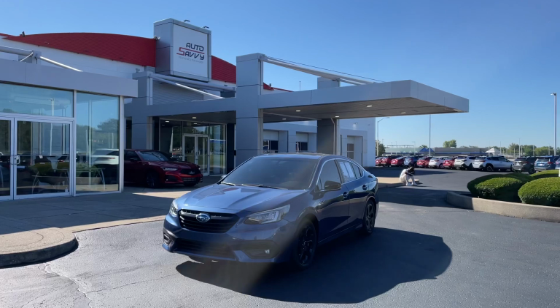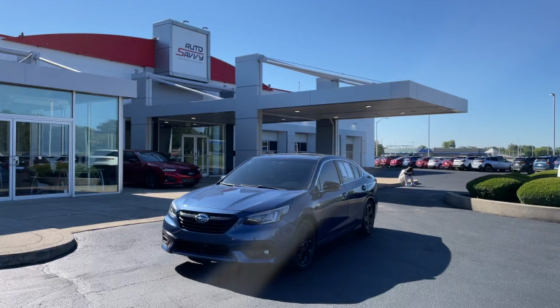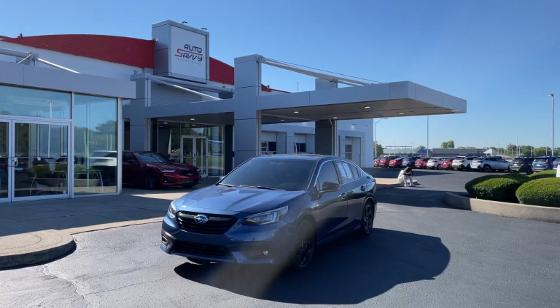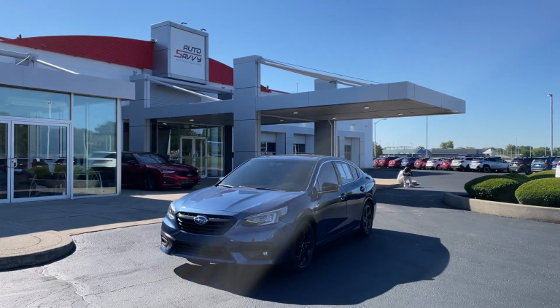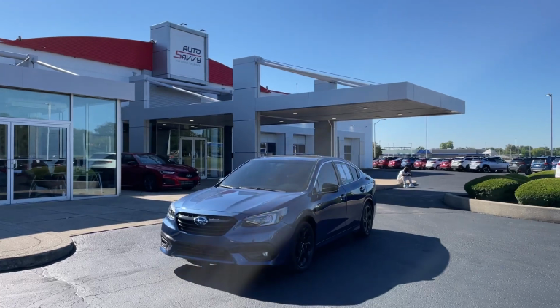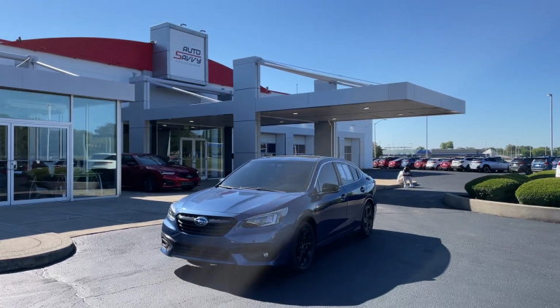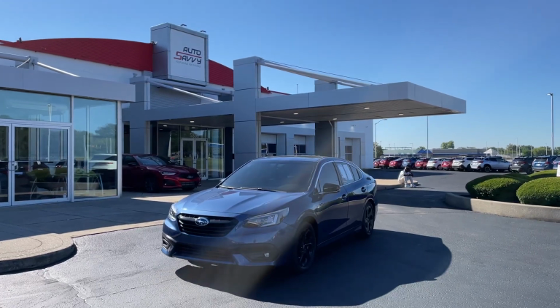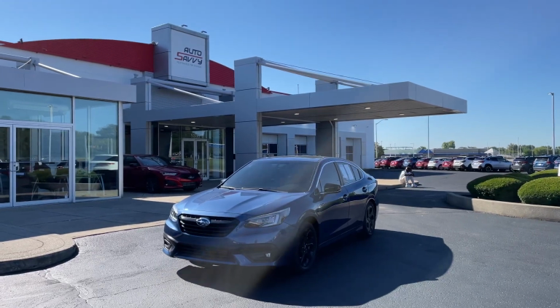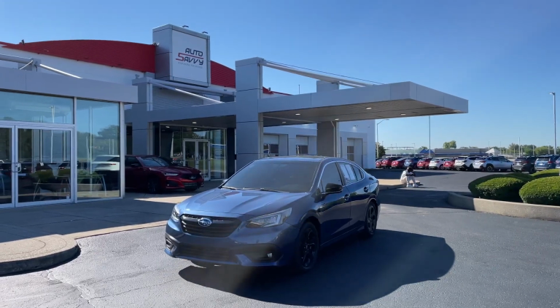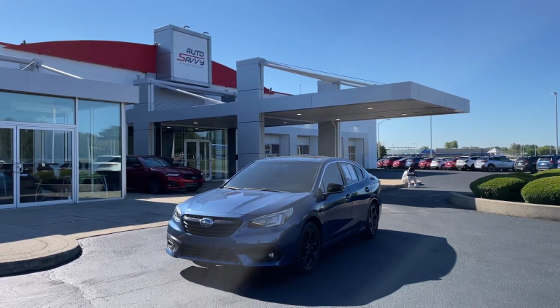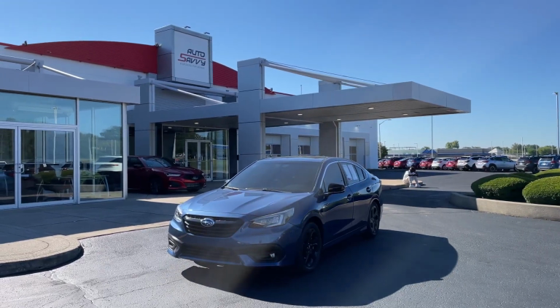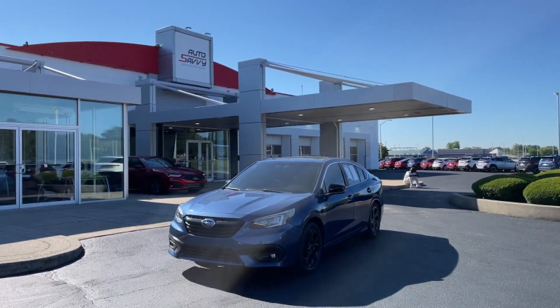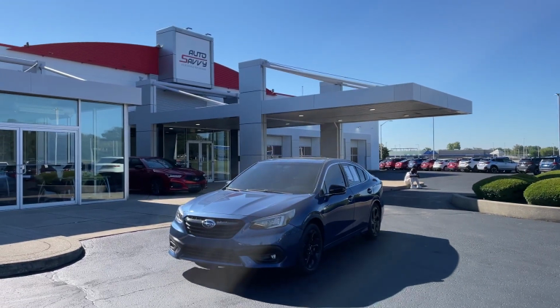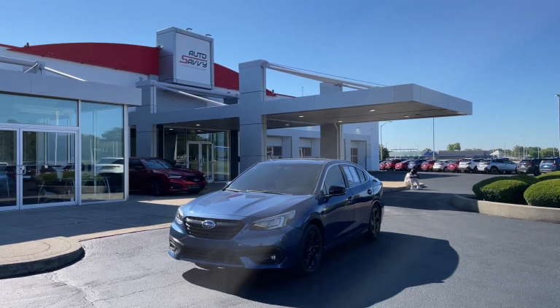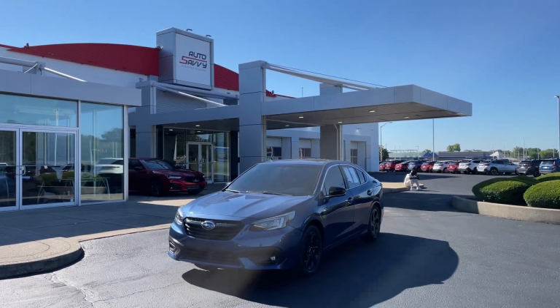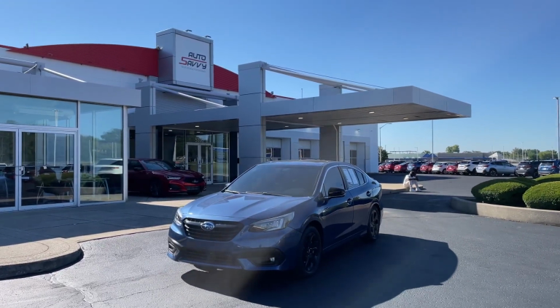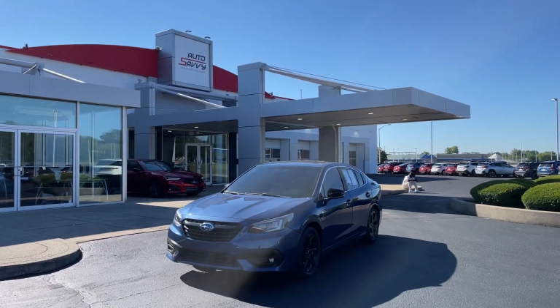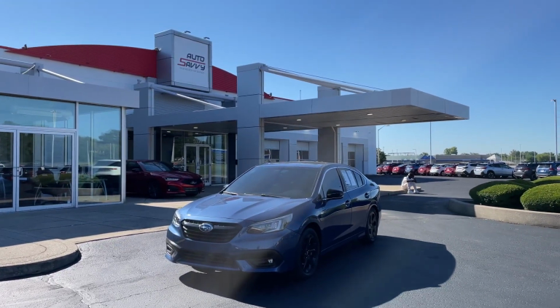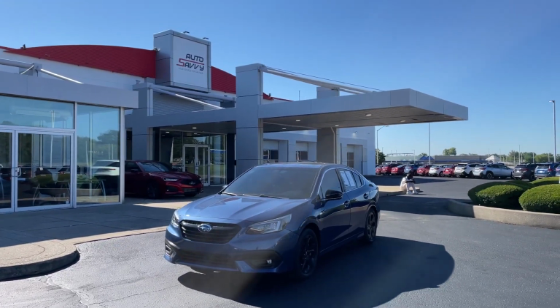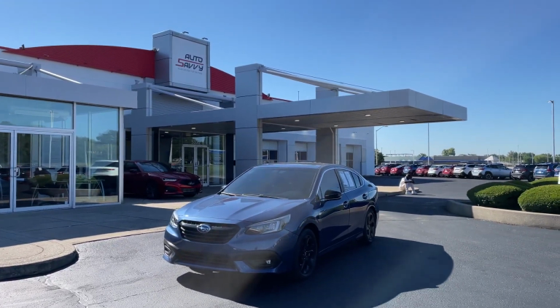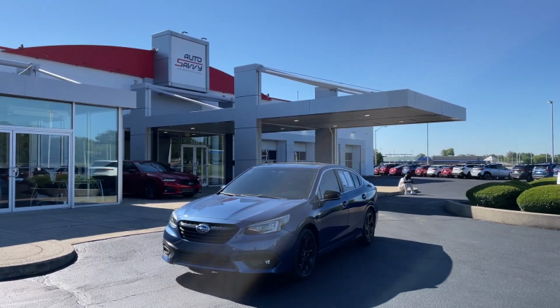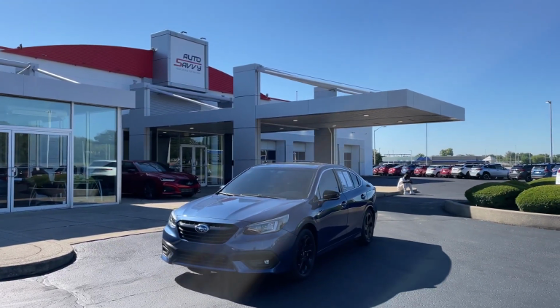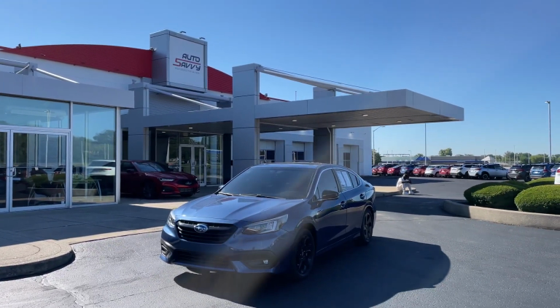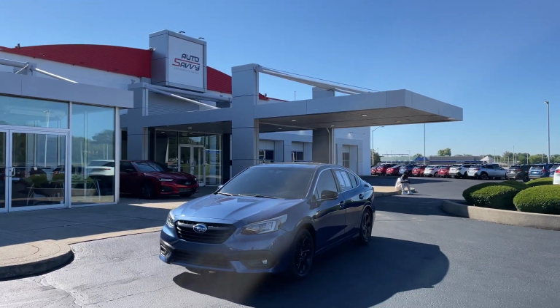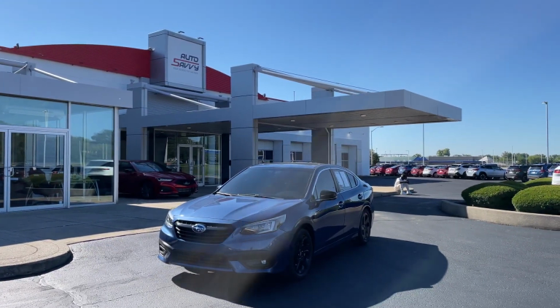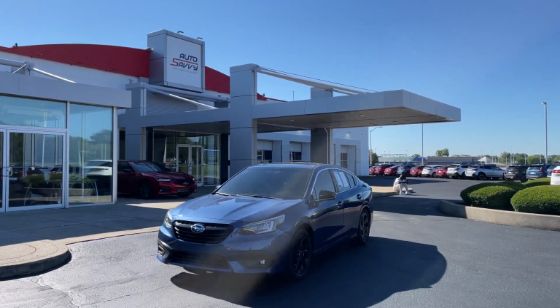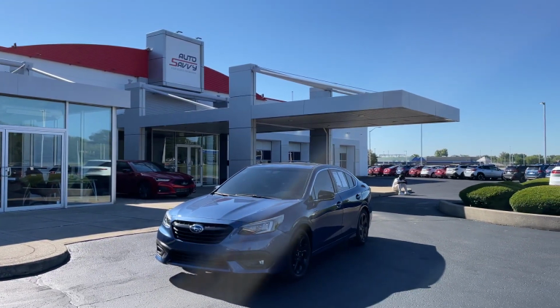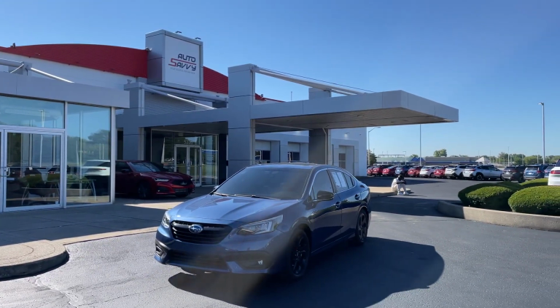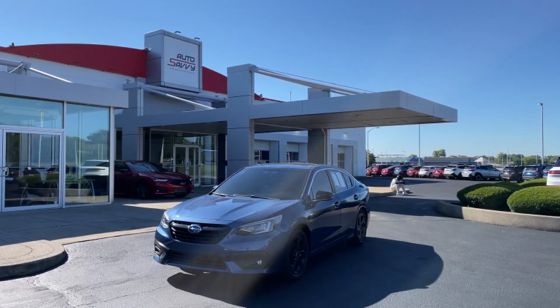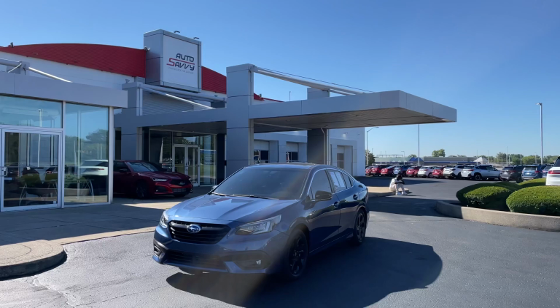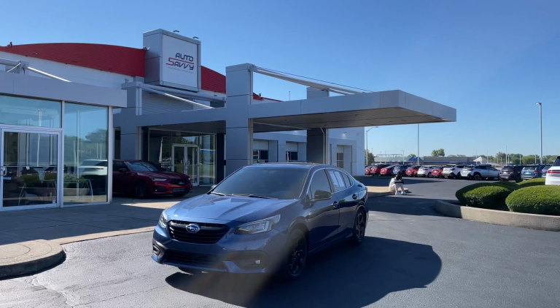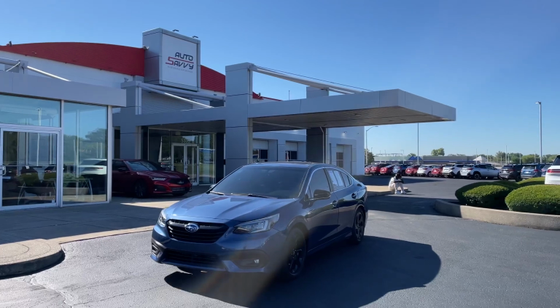Hello, Colin from Auto Savvy here in Indianapolis giving you a walkthrough video on this 2022 Subaru Legacy Sport.